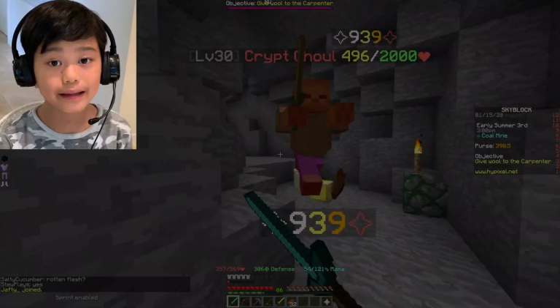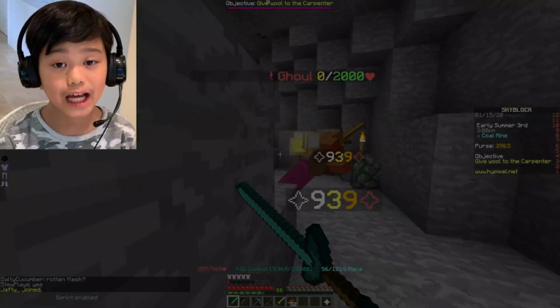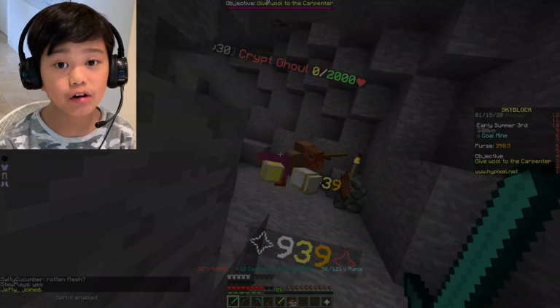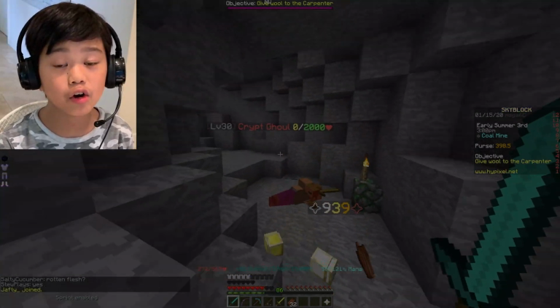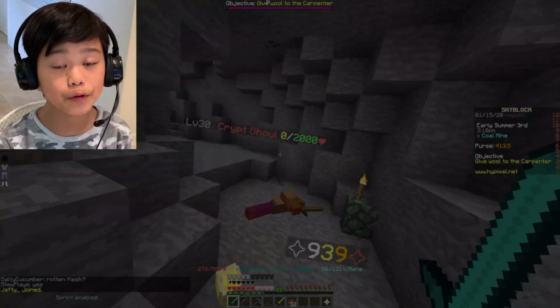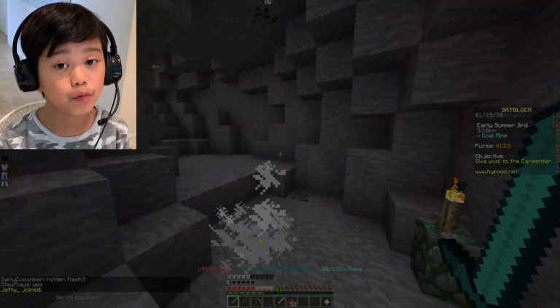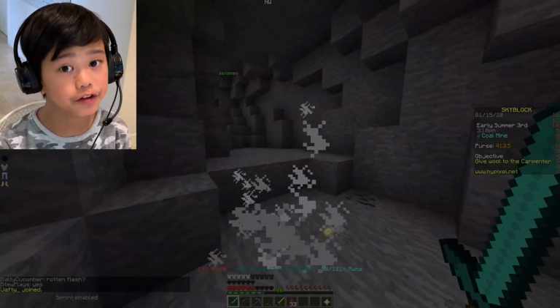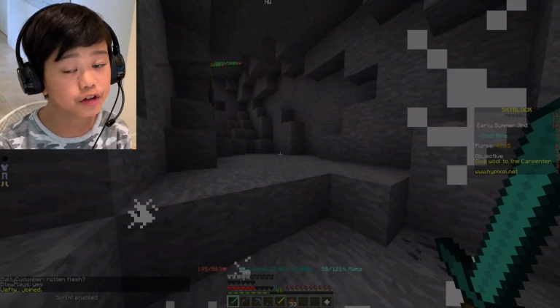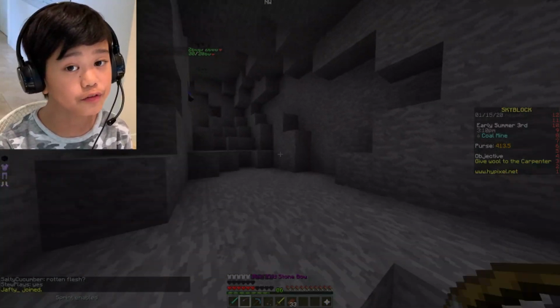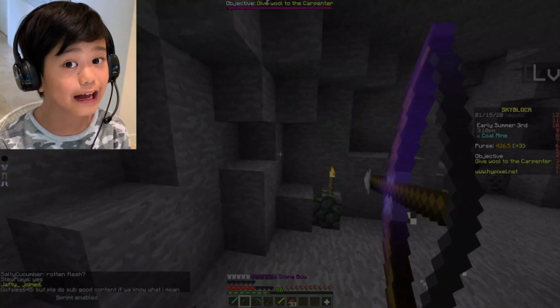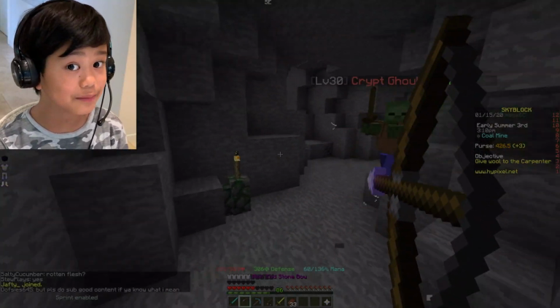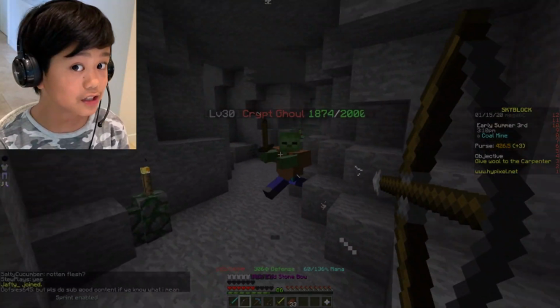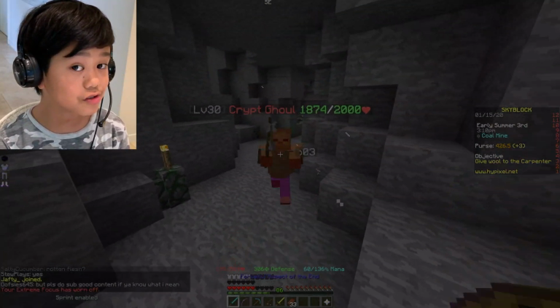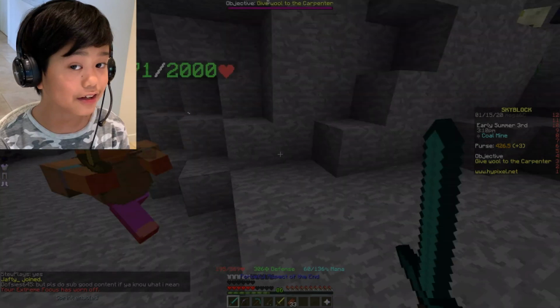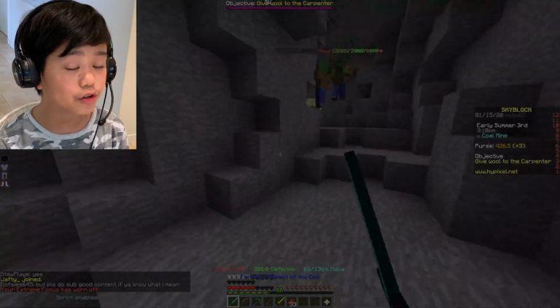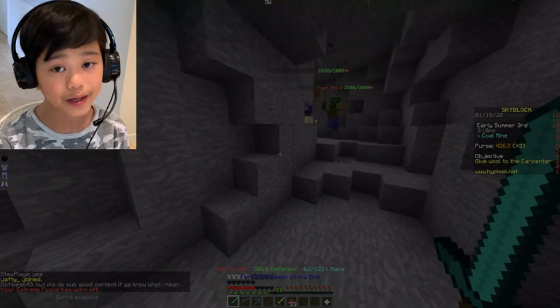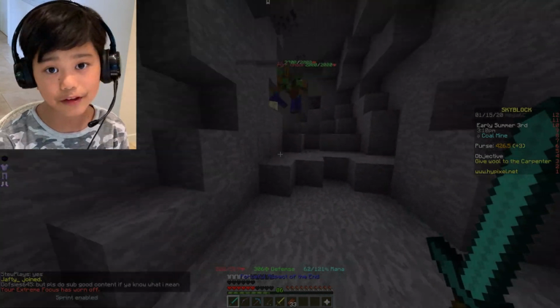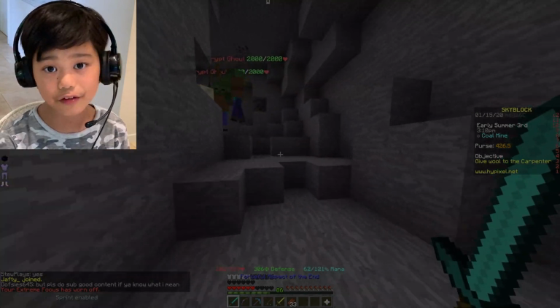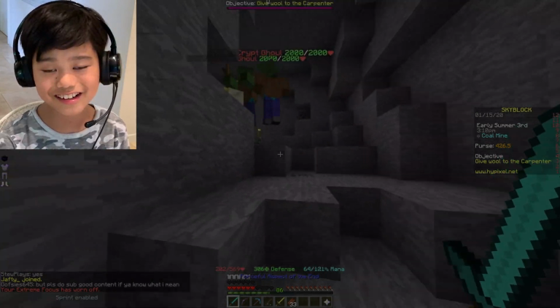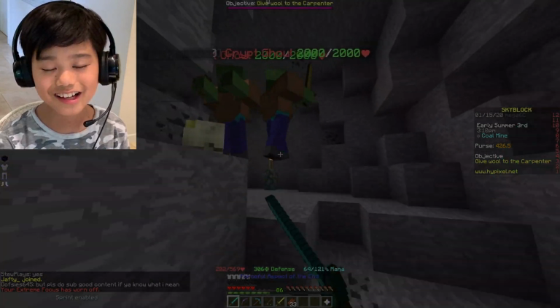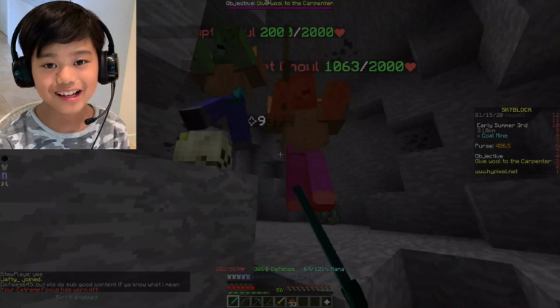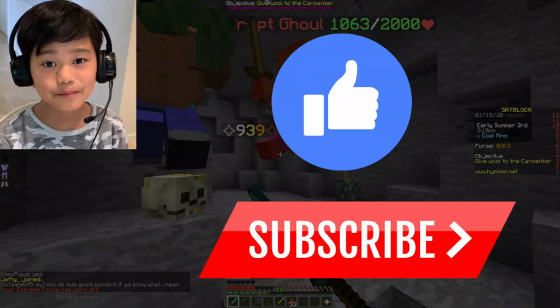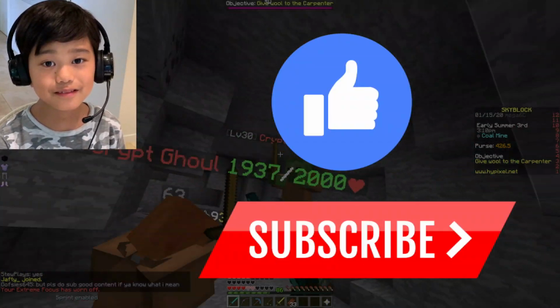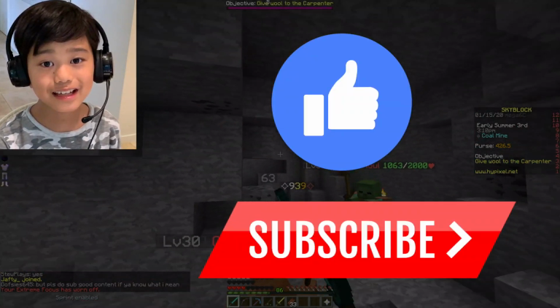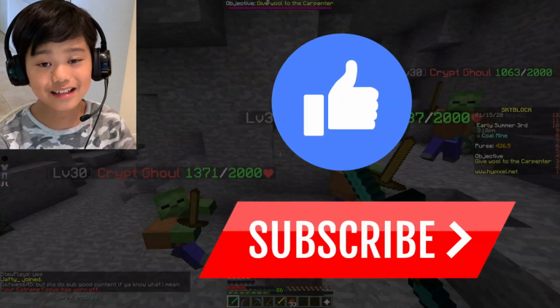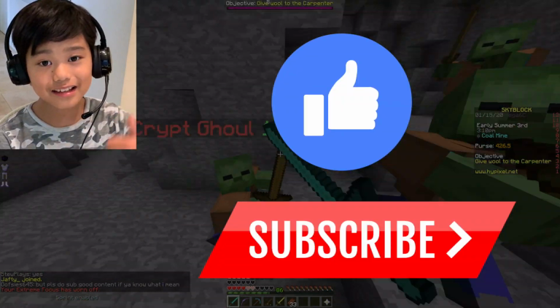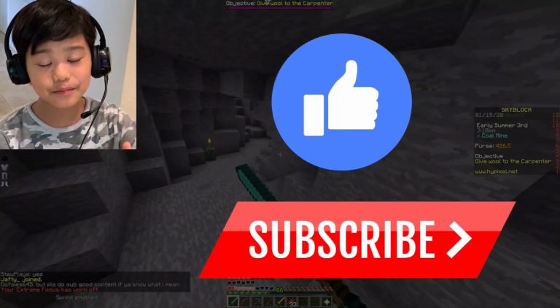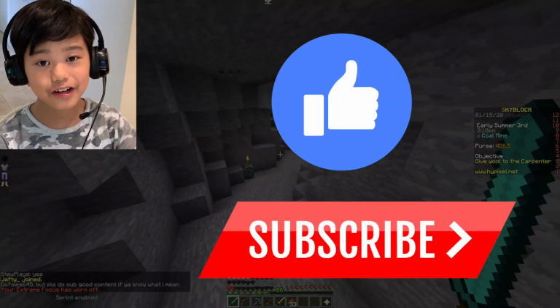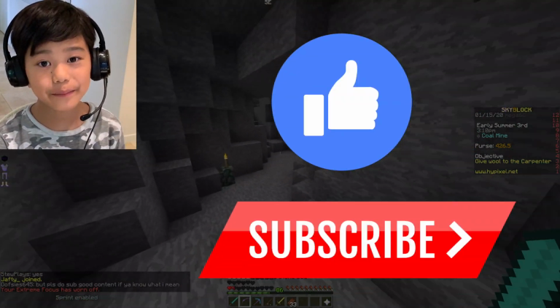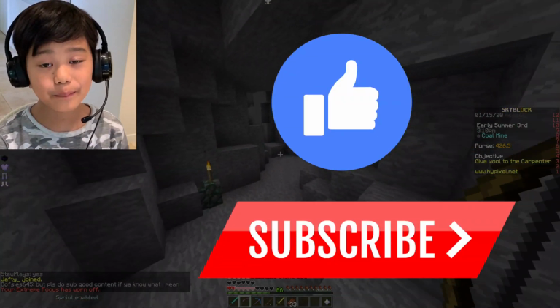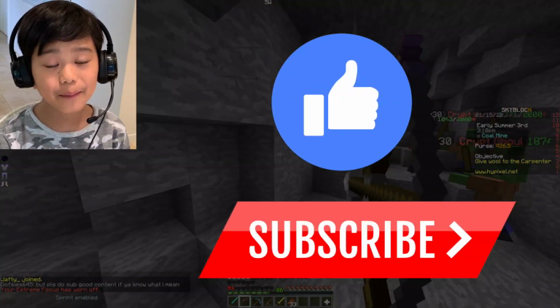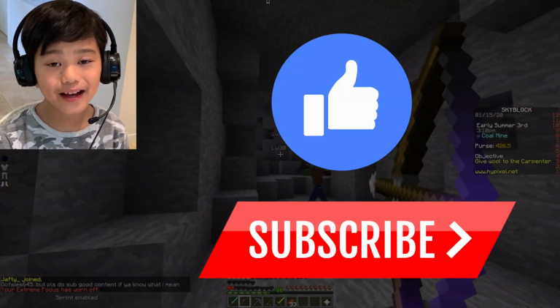Now I hope you know whether to go for the Aspect of the Dragons or the Pigment Sword. Please like and subscribe, and bye-bye!